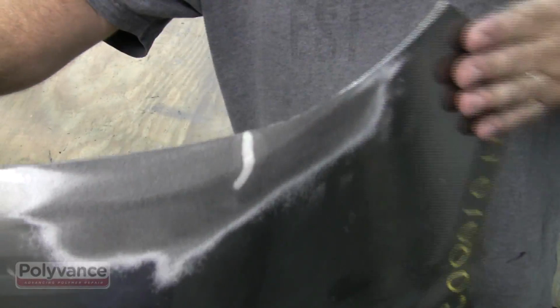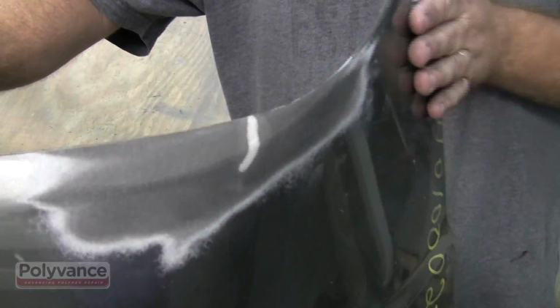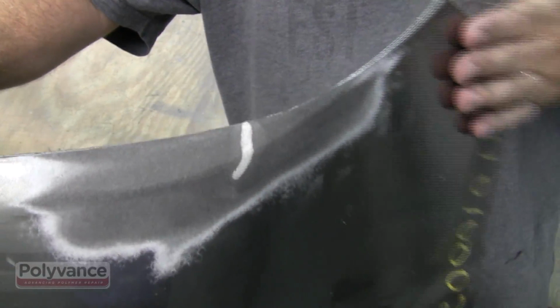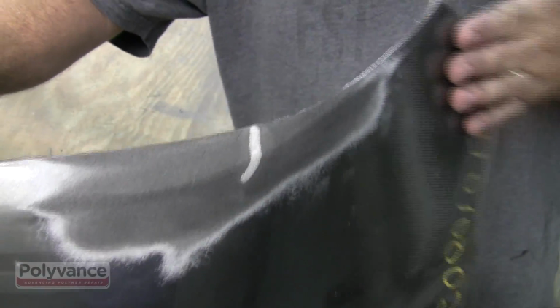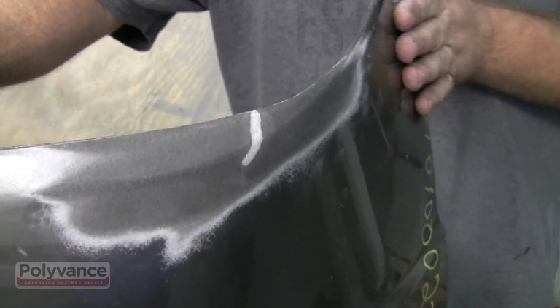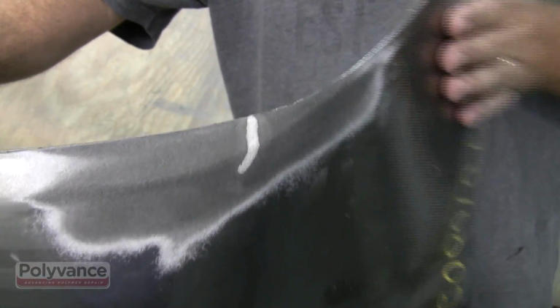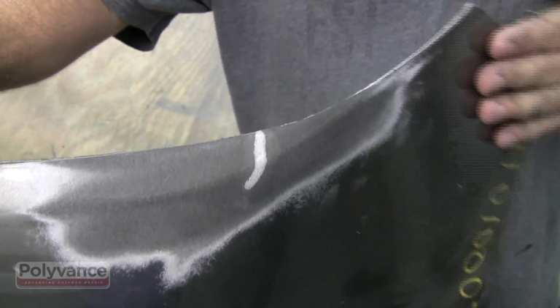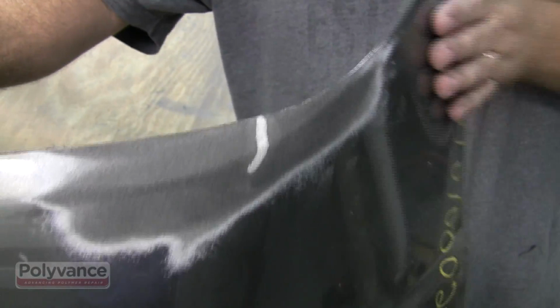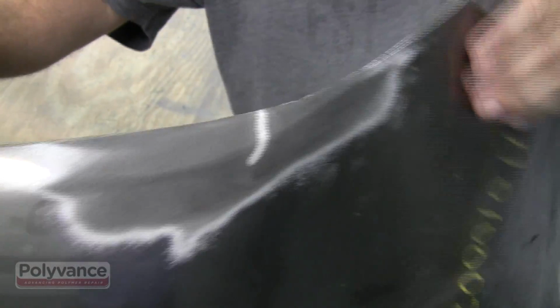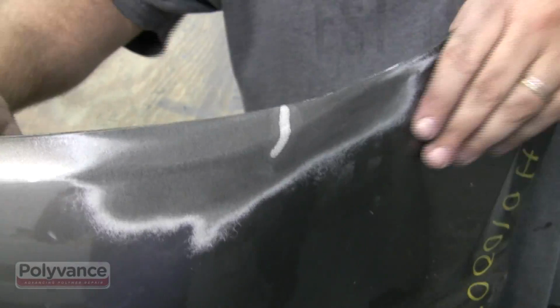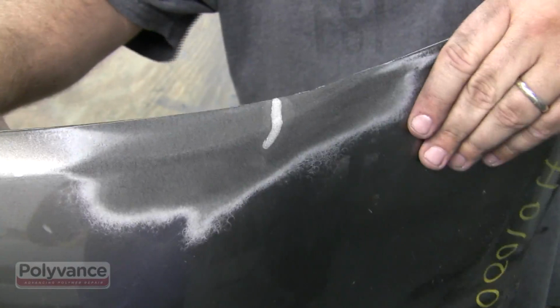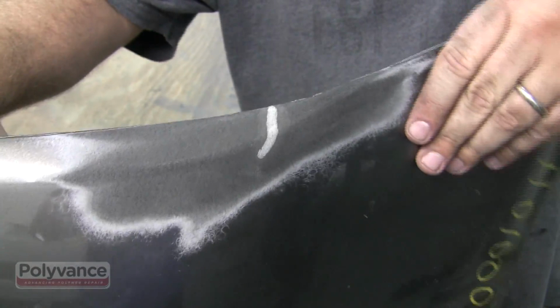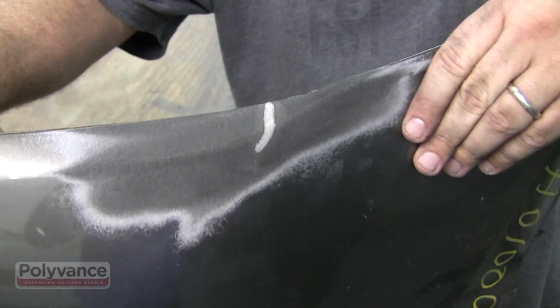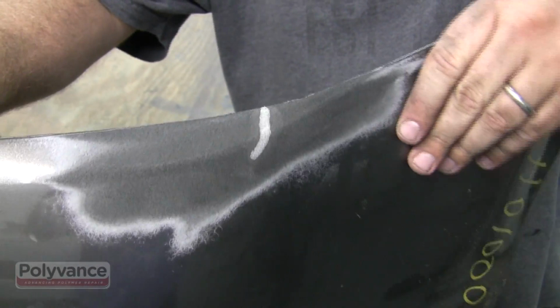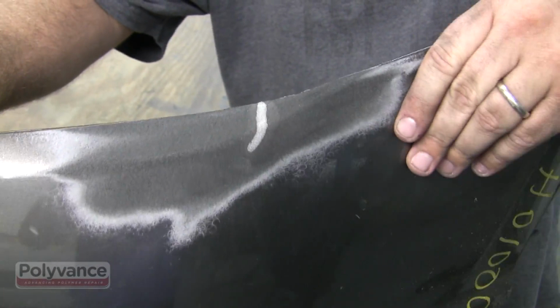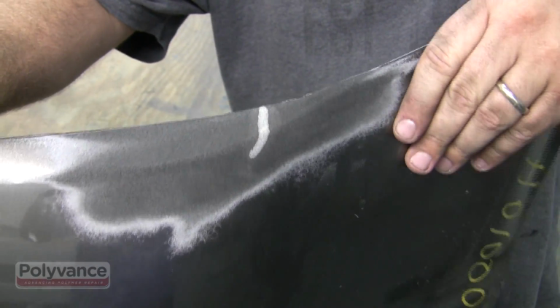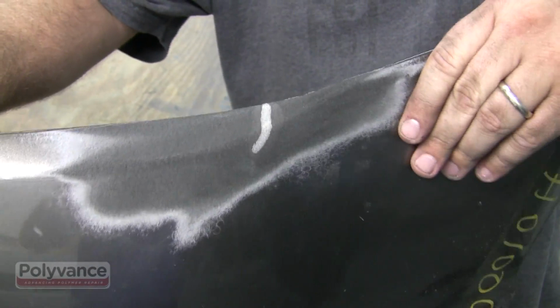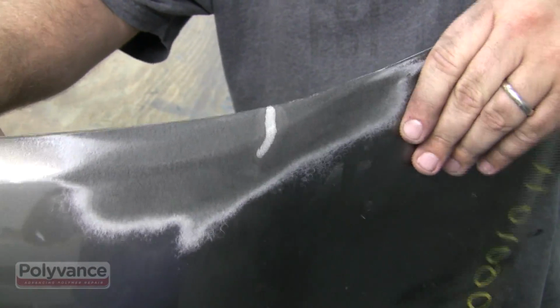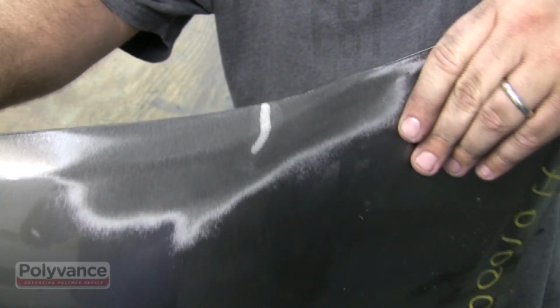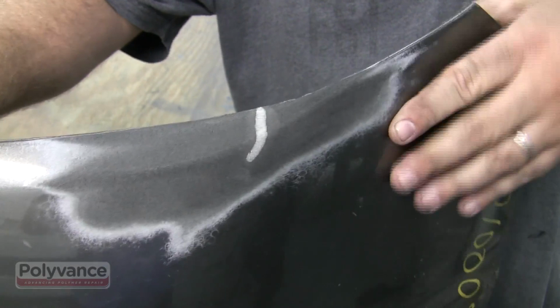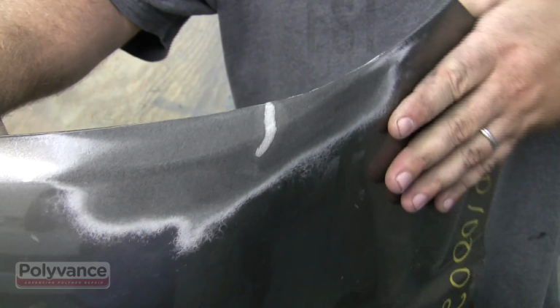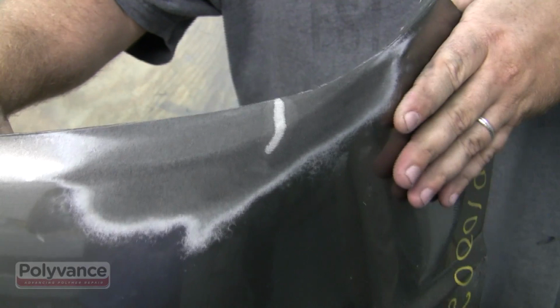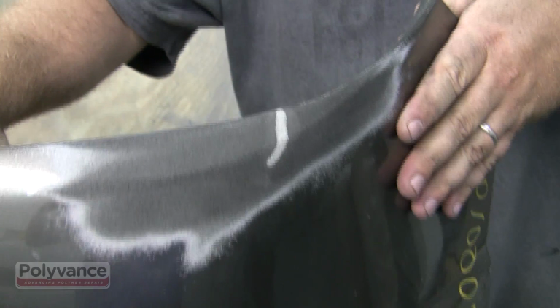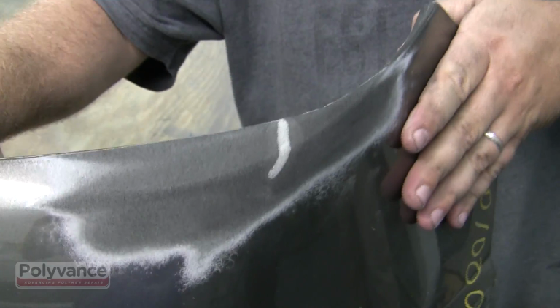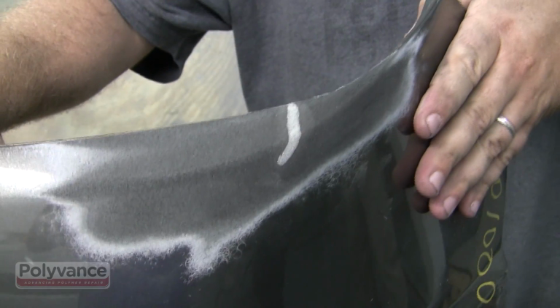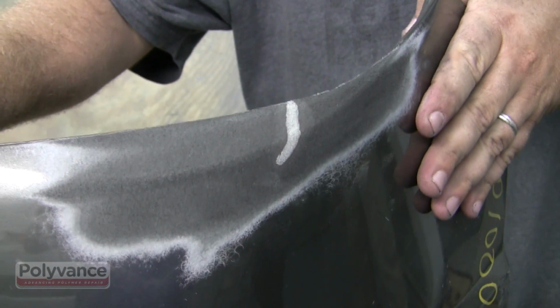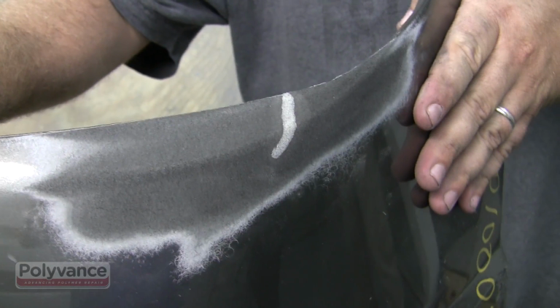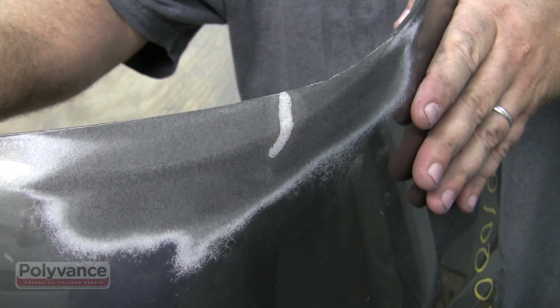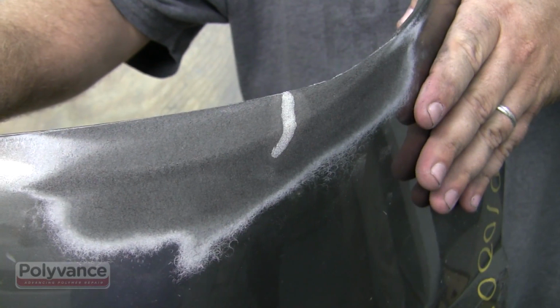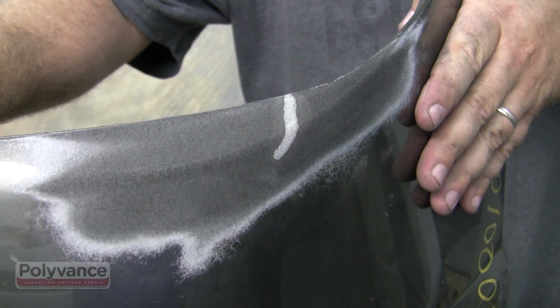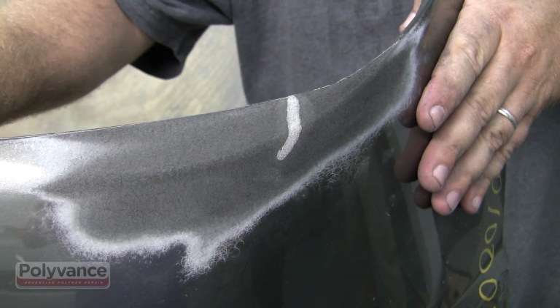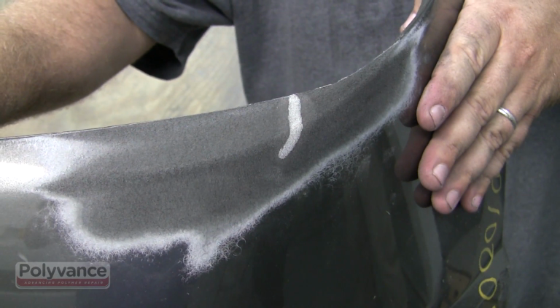As you can see, the bending forces are no longer concentrated to the crack line, but are spread over a large area.